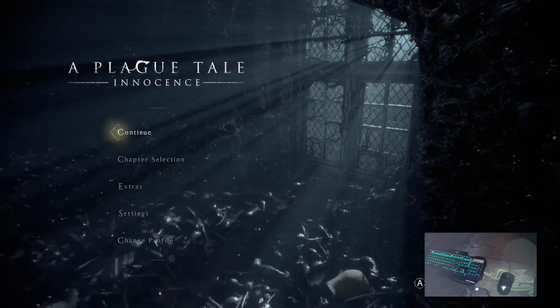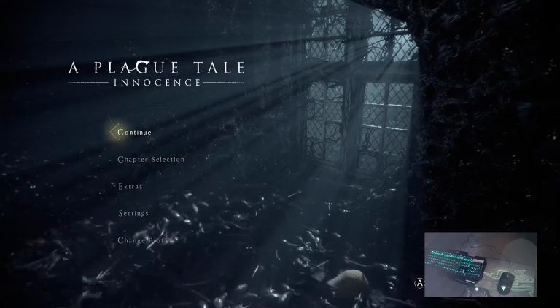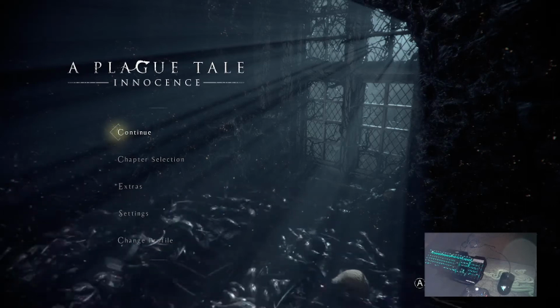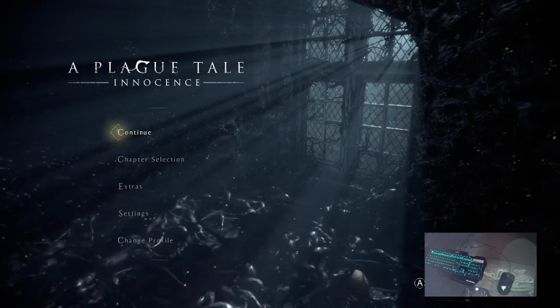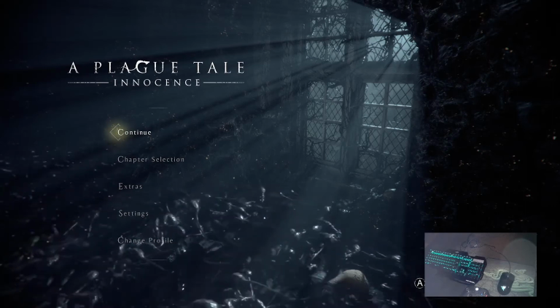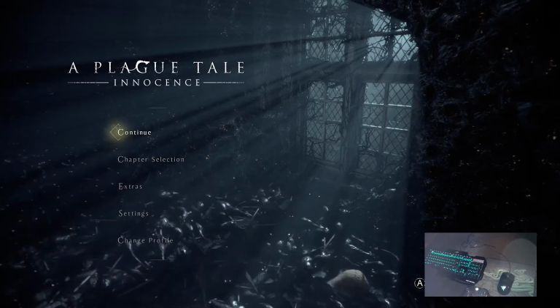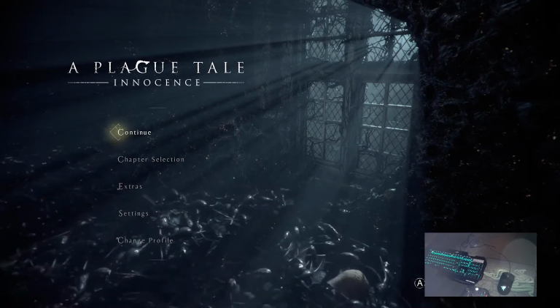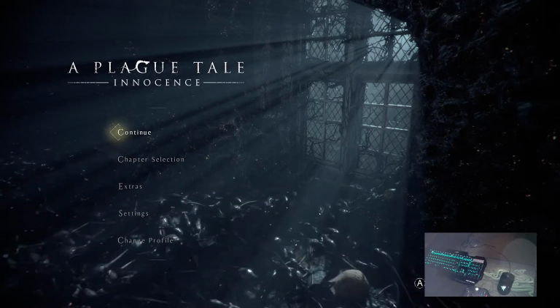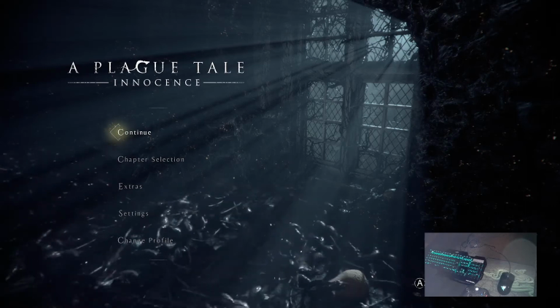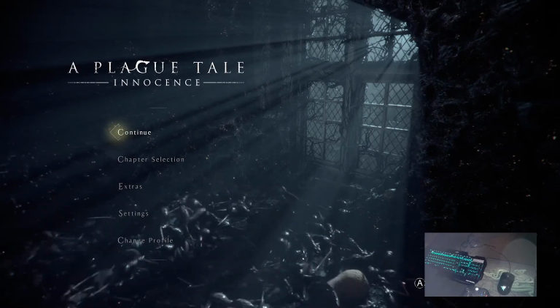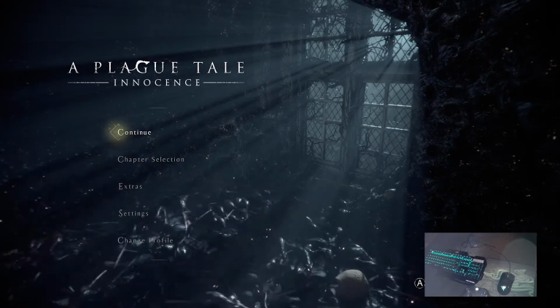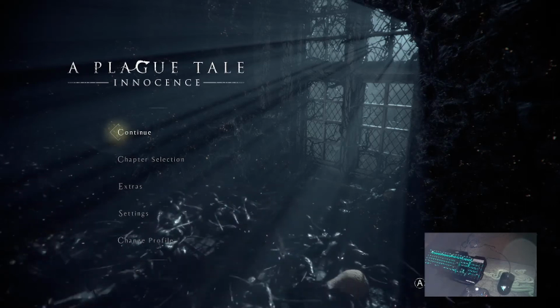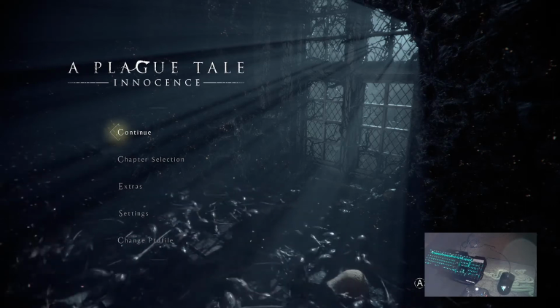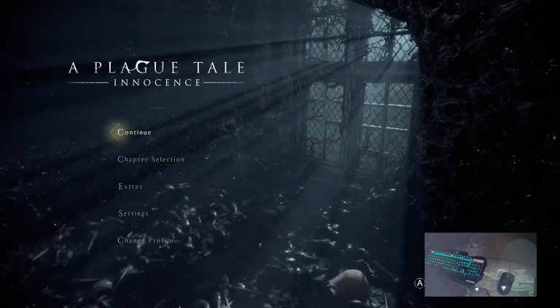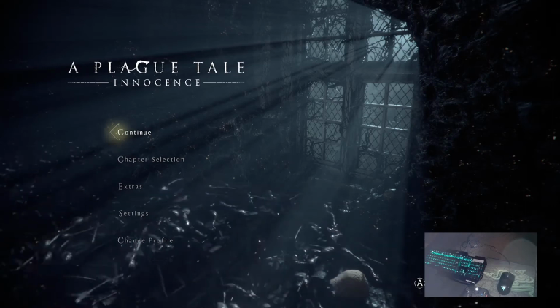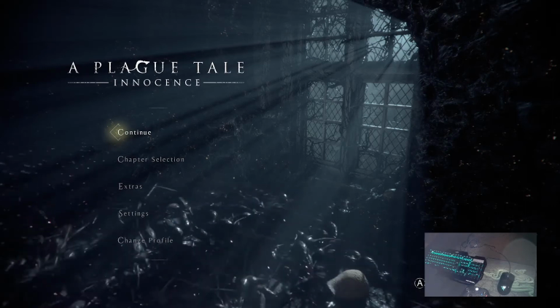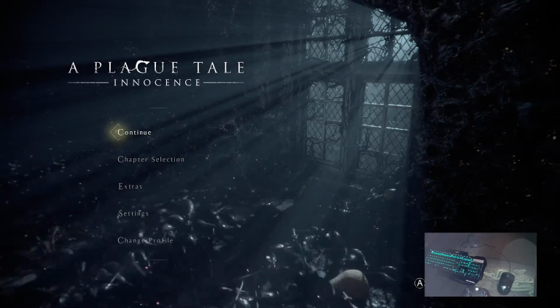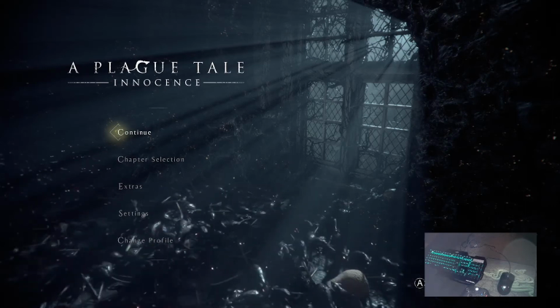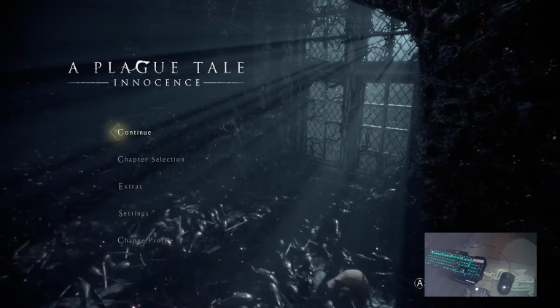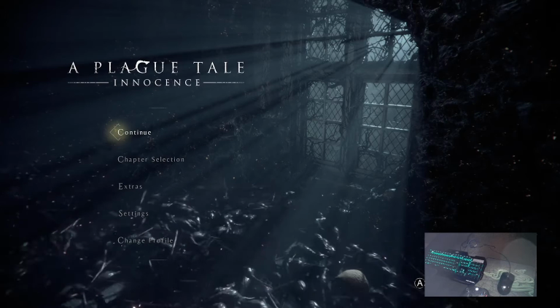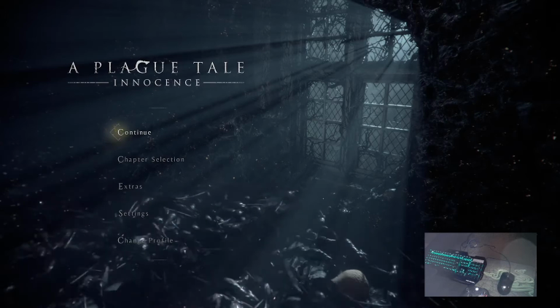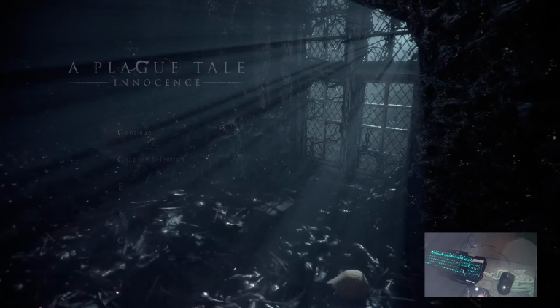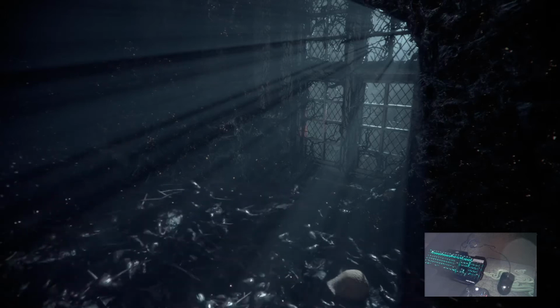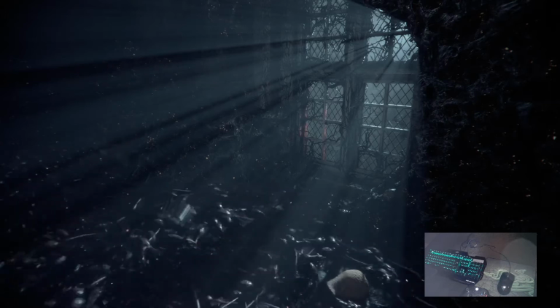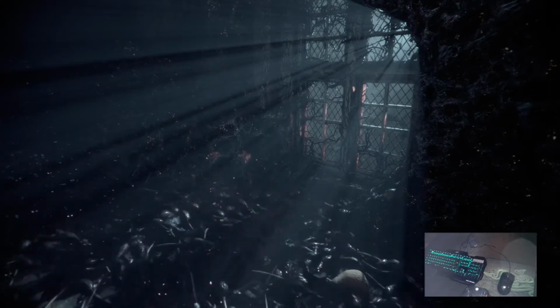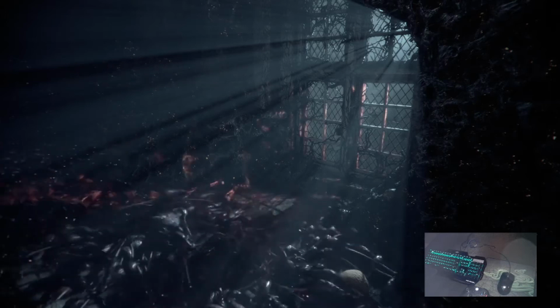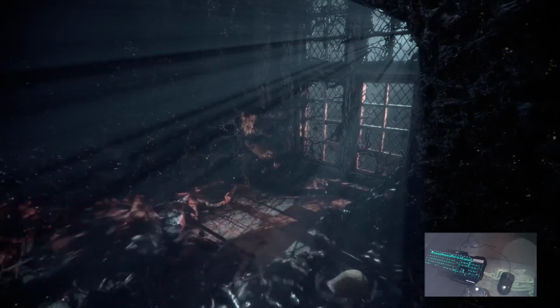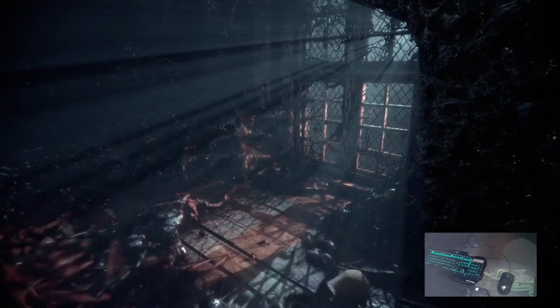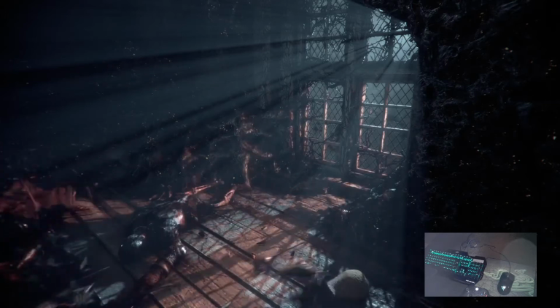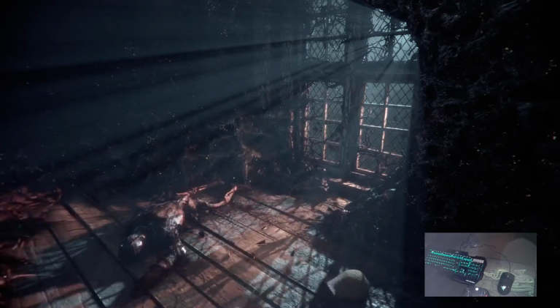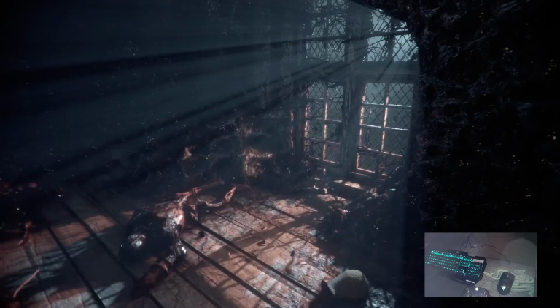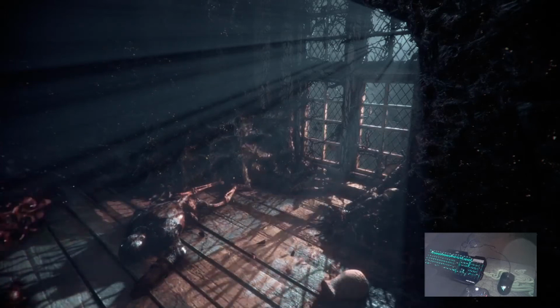Hi everyone, this game is called The Aplicated Tail and I'm going to test the Mars Gold Board.